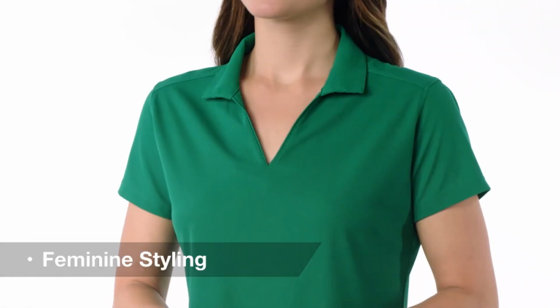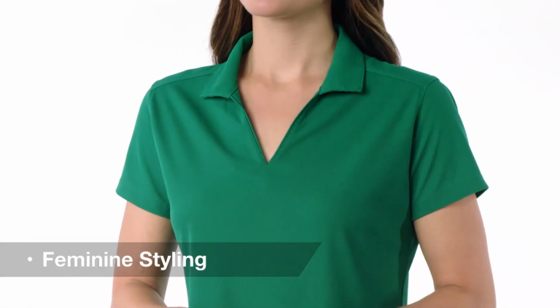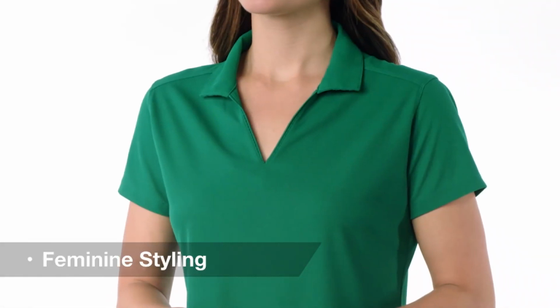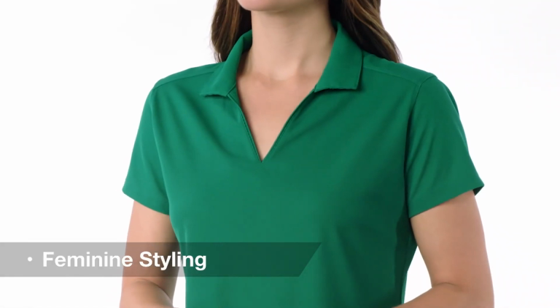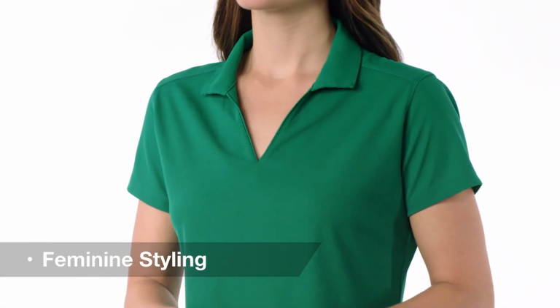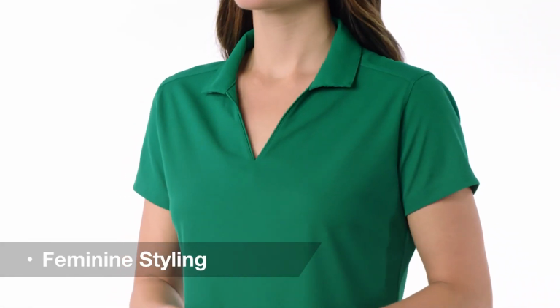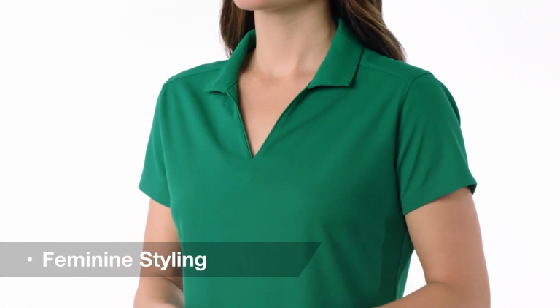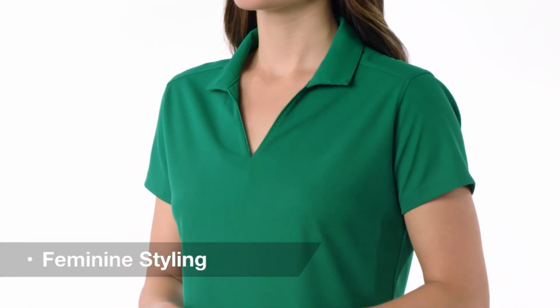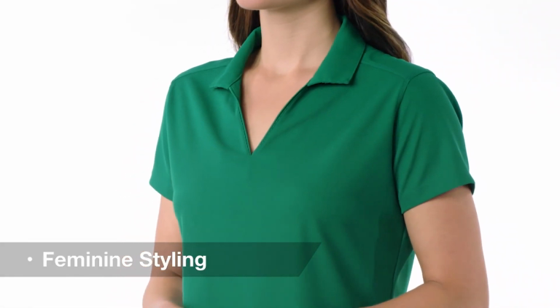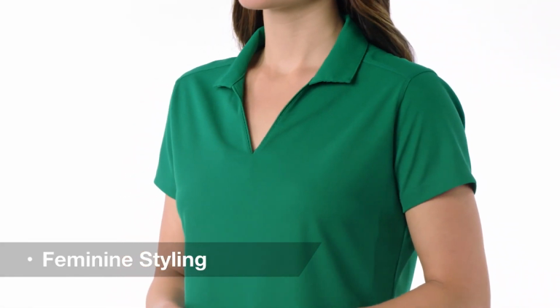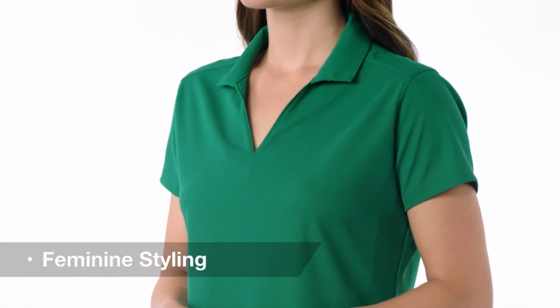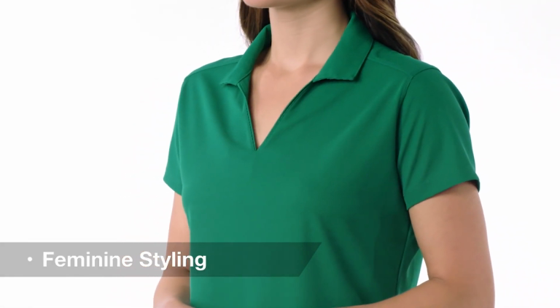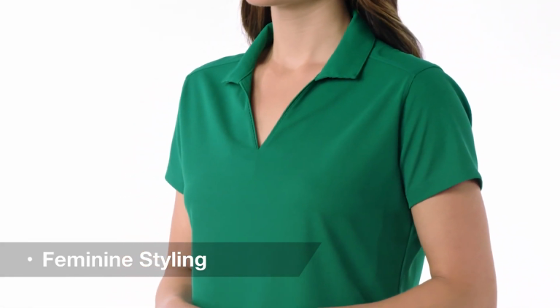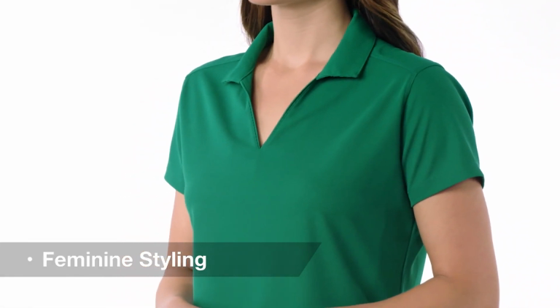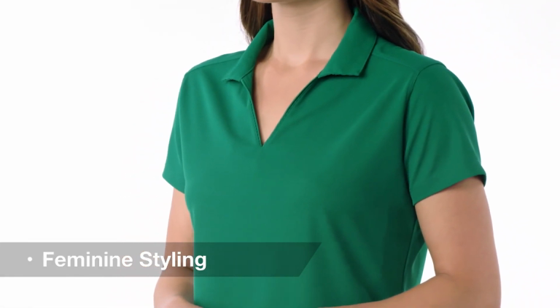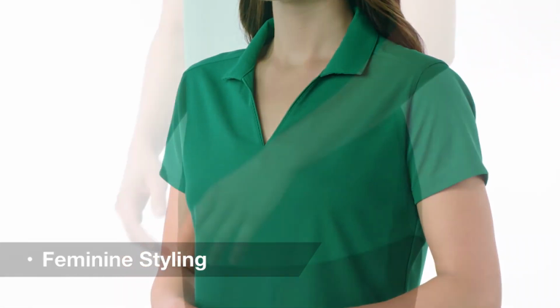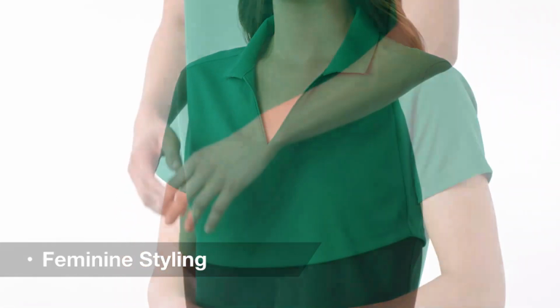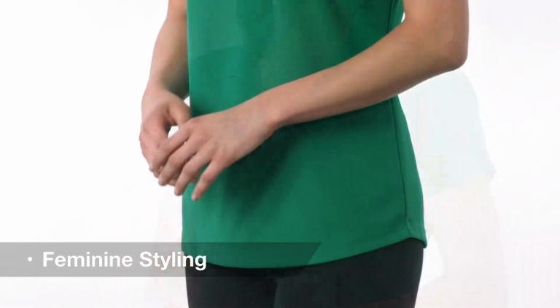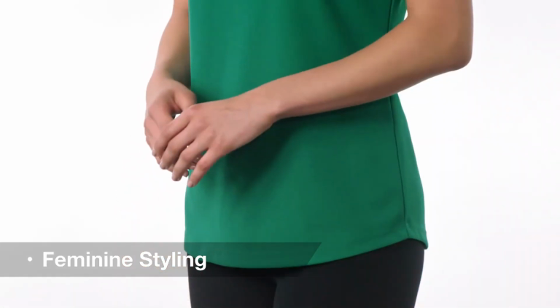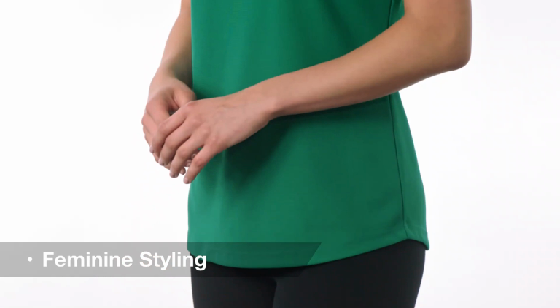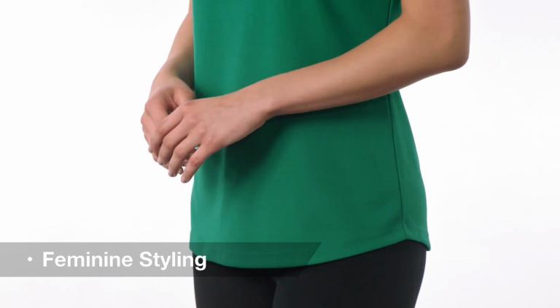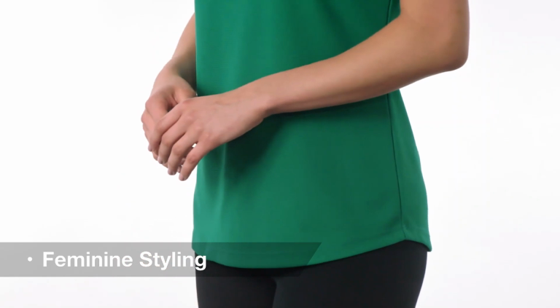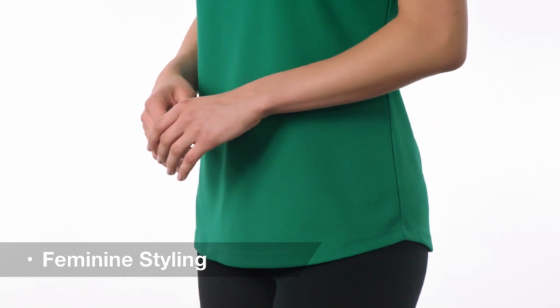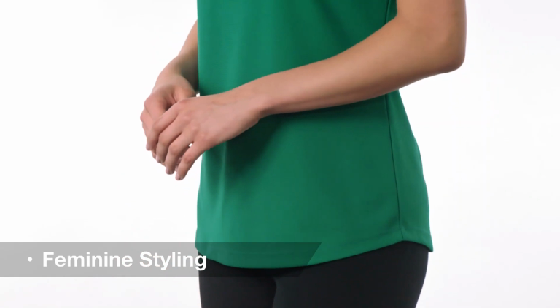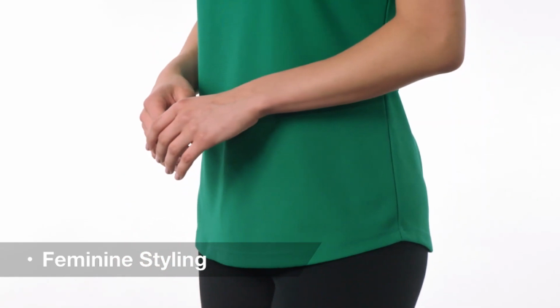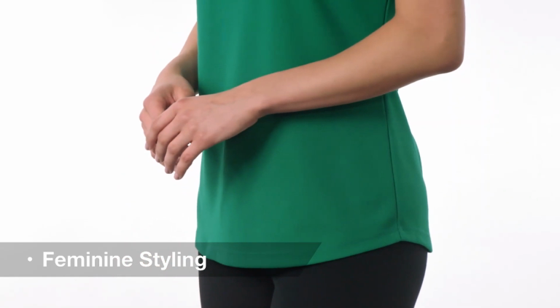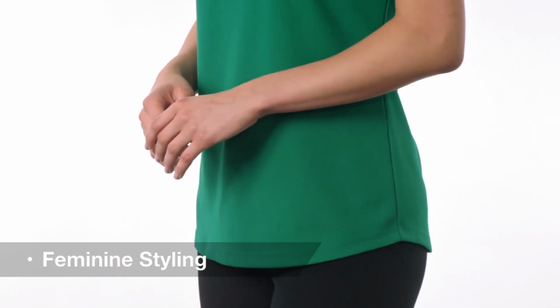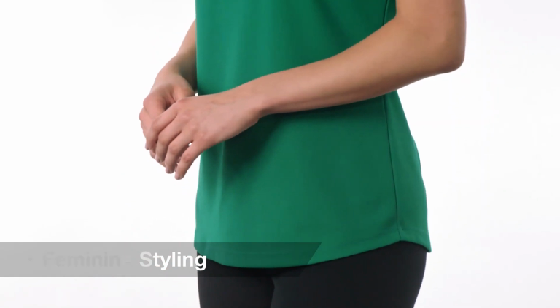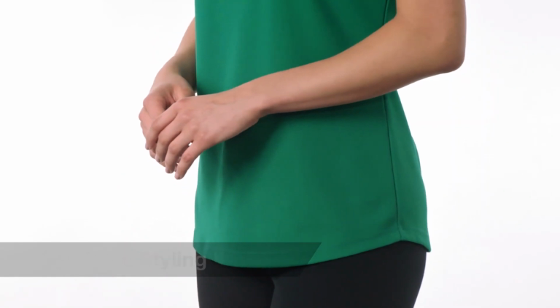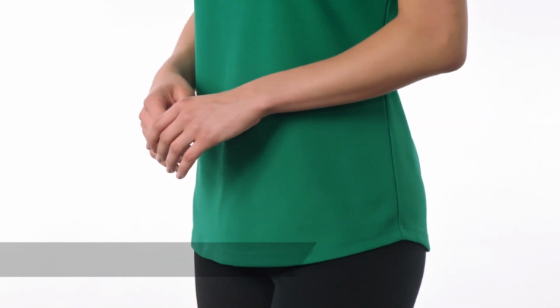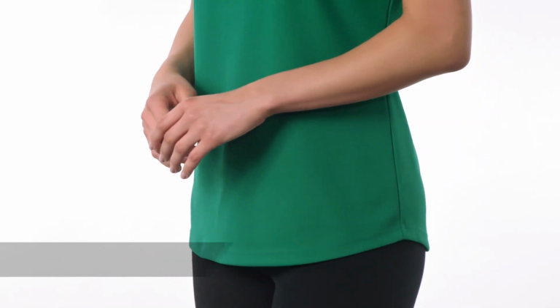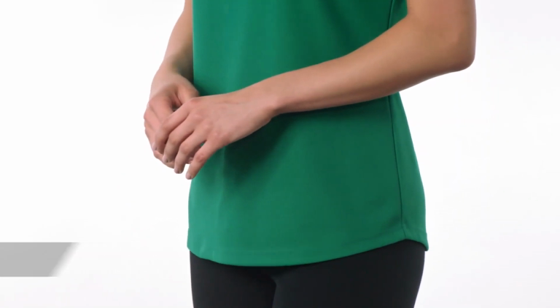Its V-neck collar with self fabric piping and subtle curved hem add a touch of feminine styling.